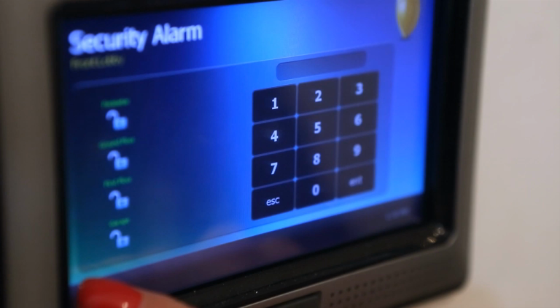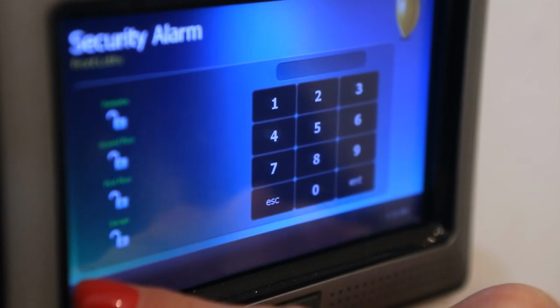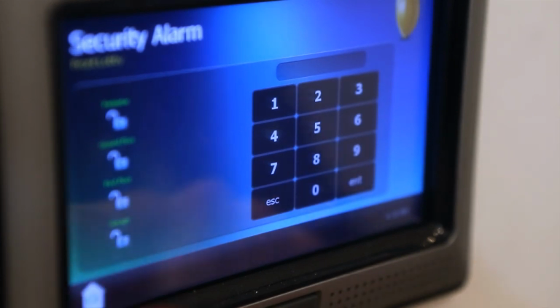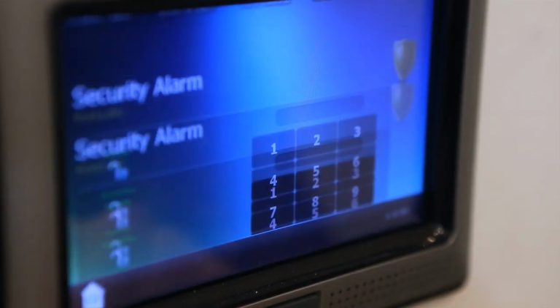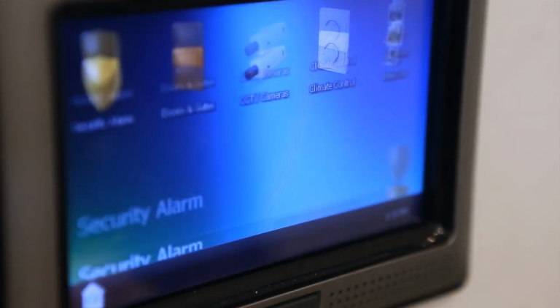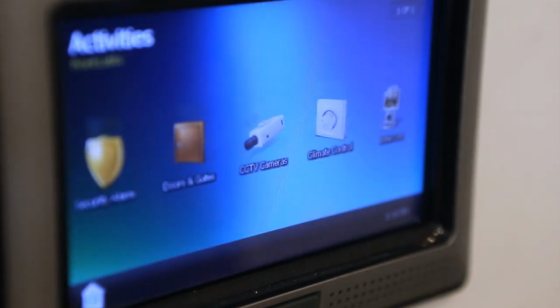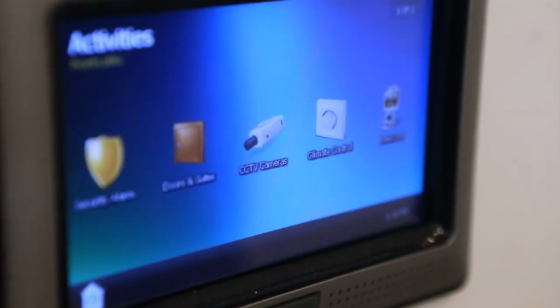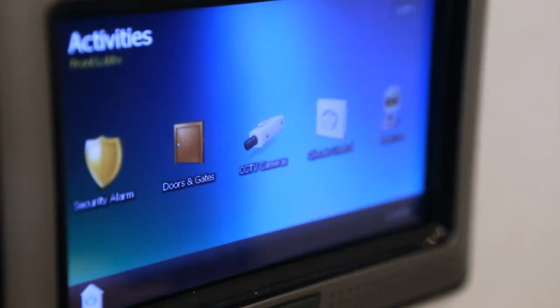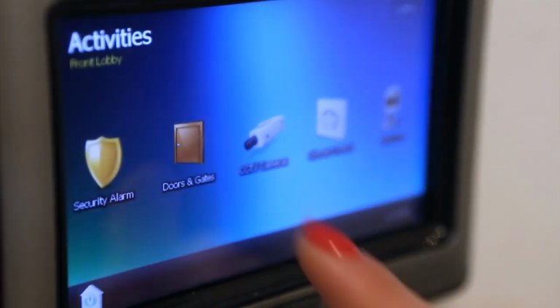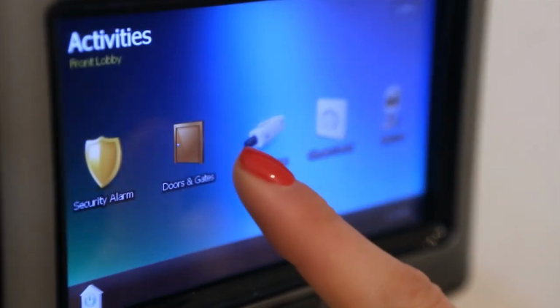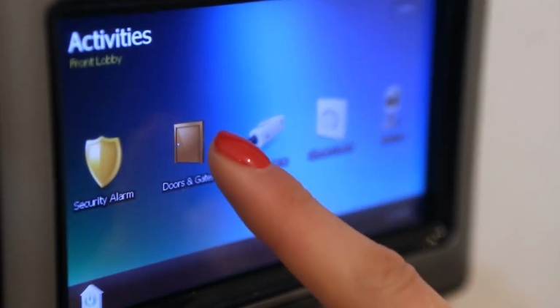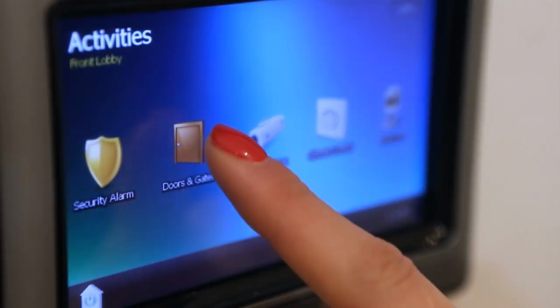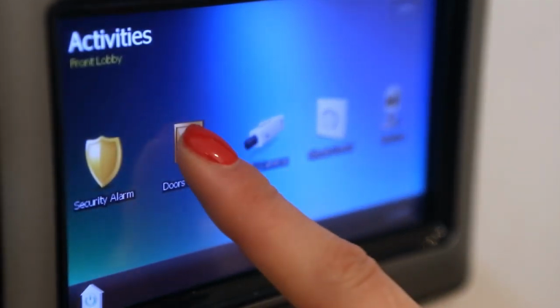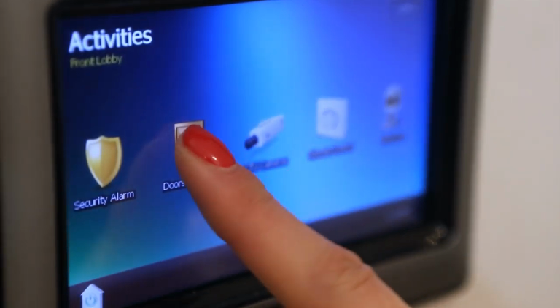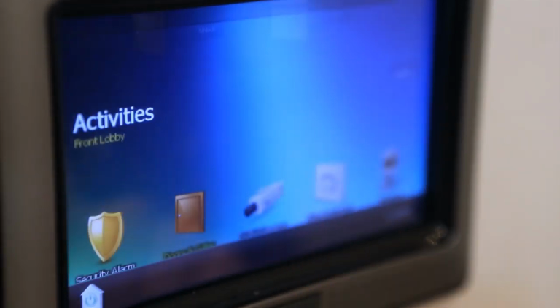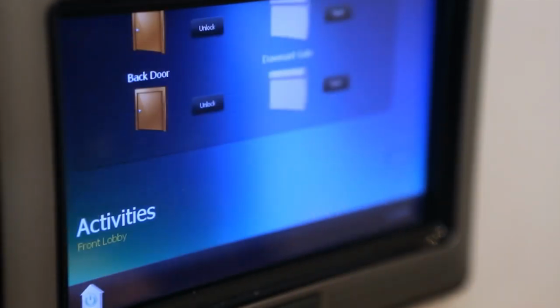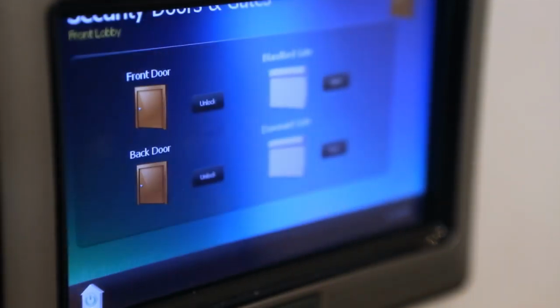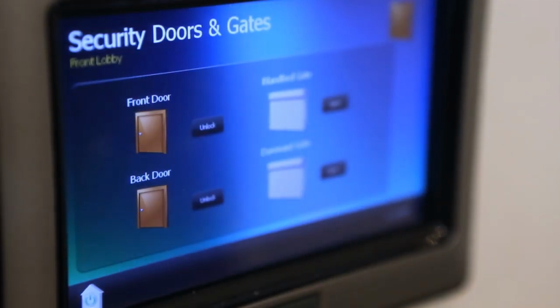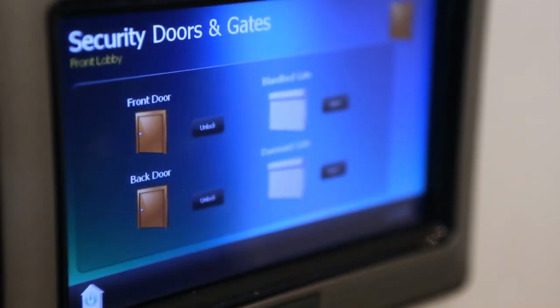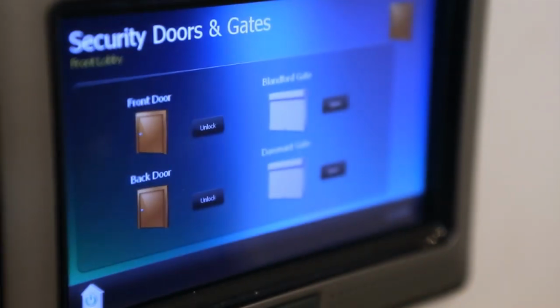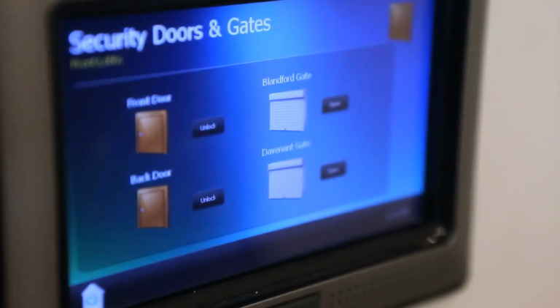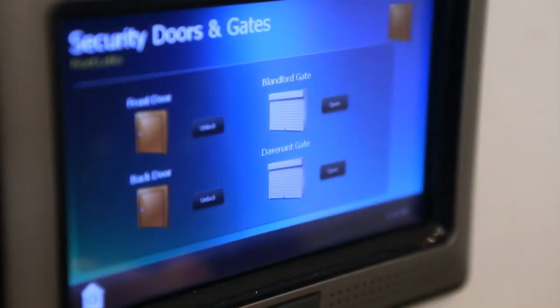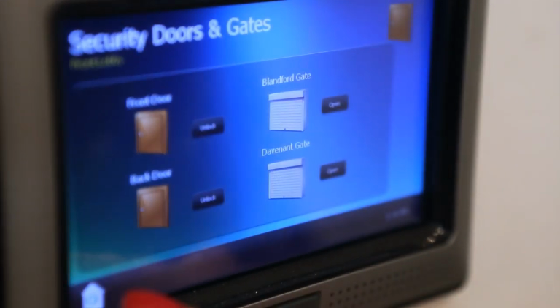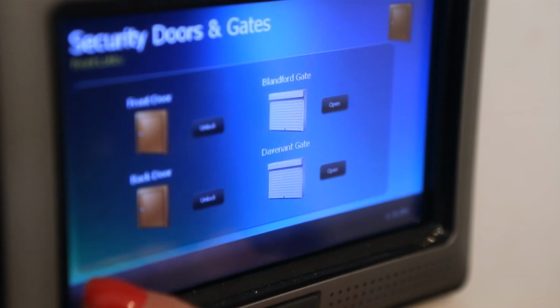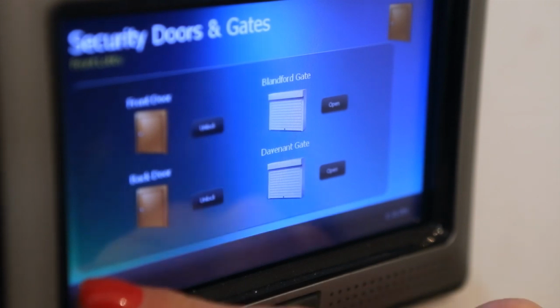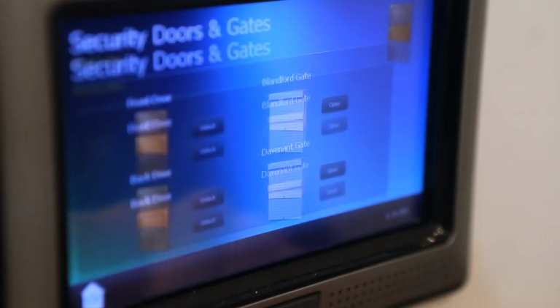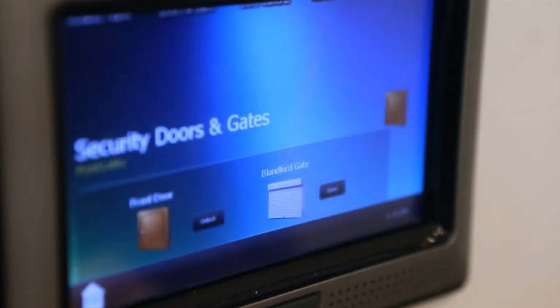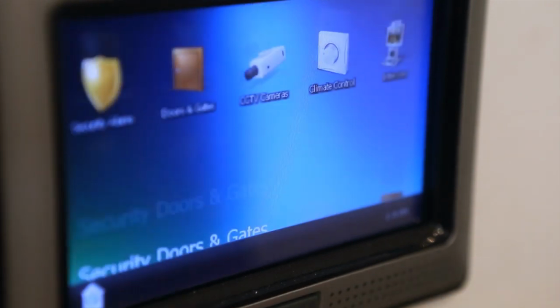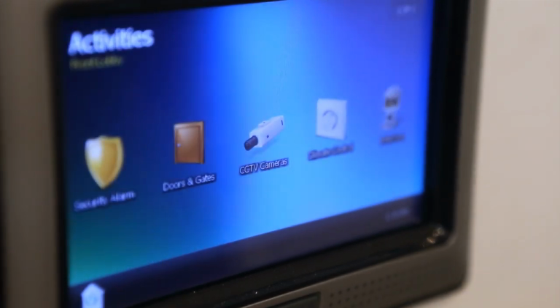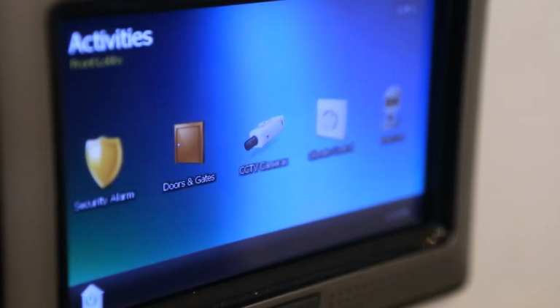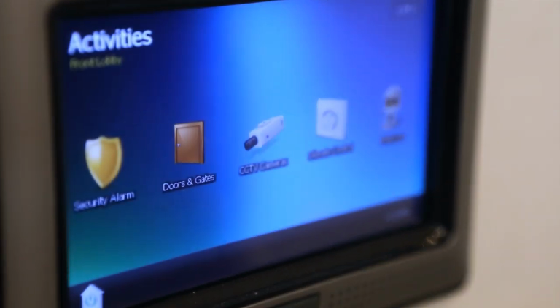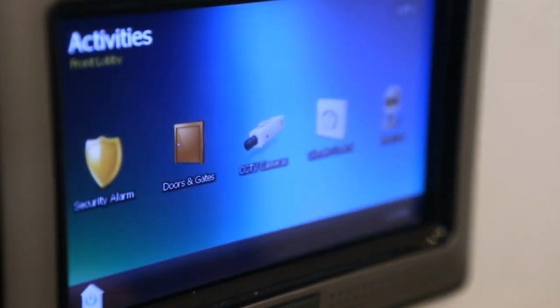The intruder alarm can be set, the access gates opened and closed, and your CCTV cameras checked.